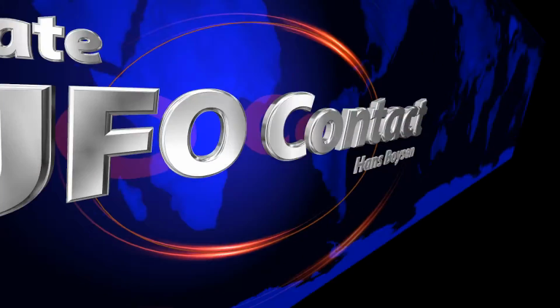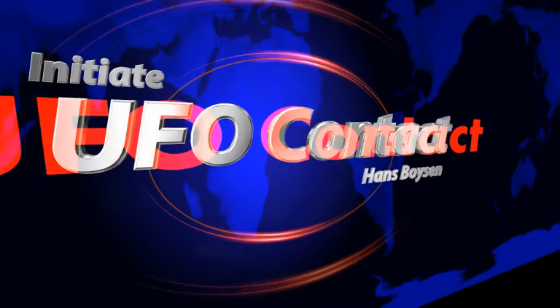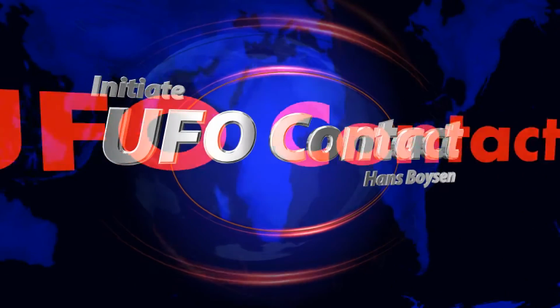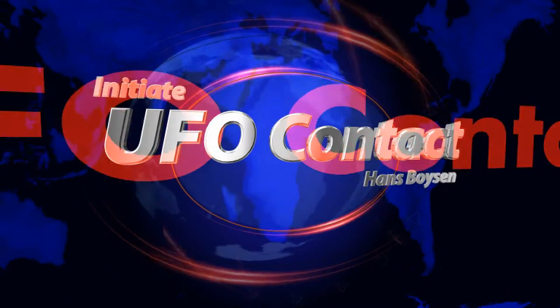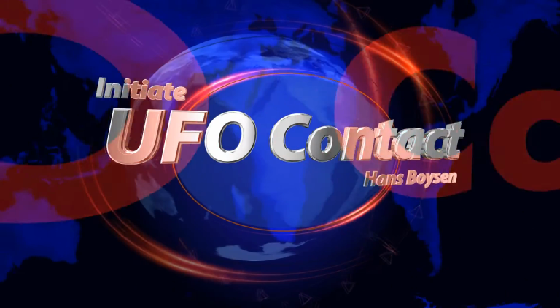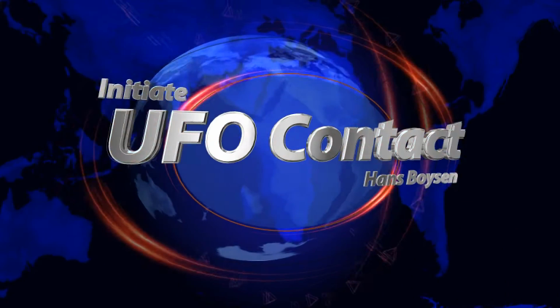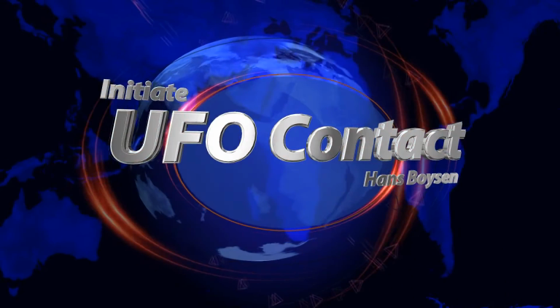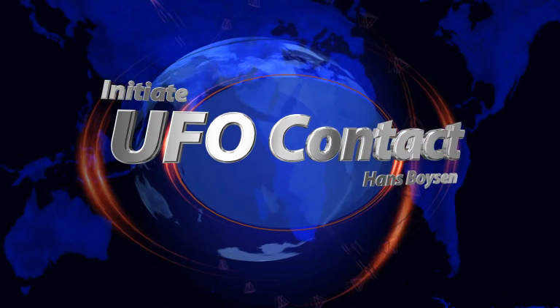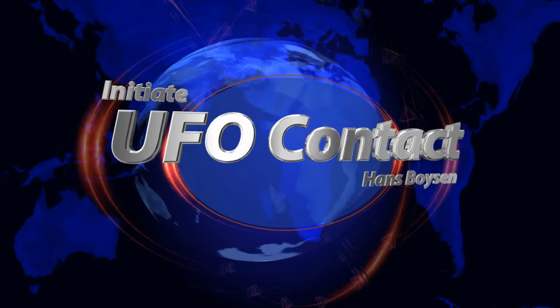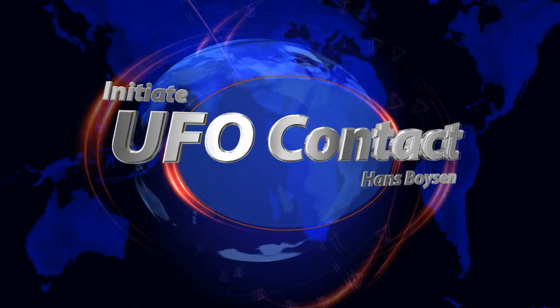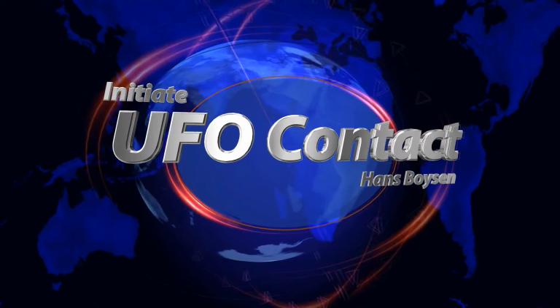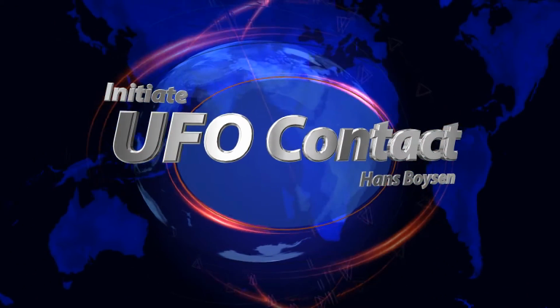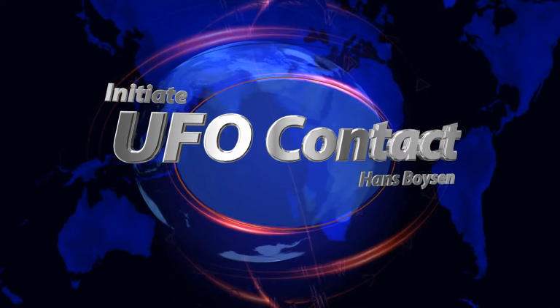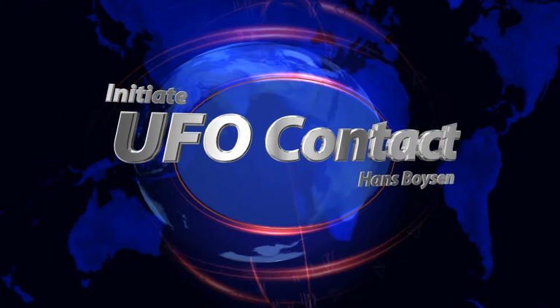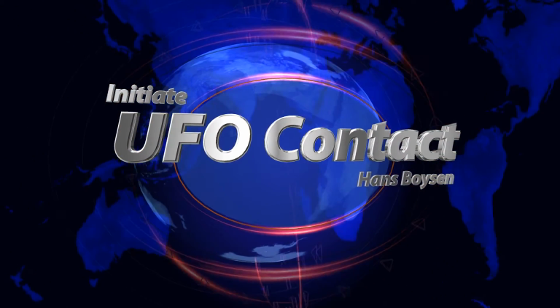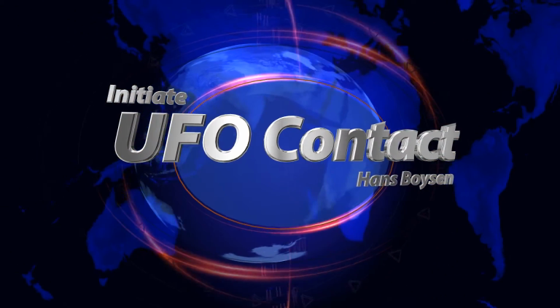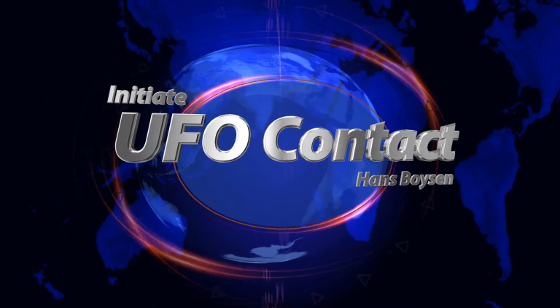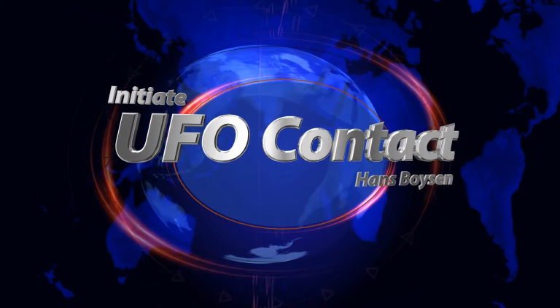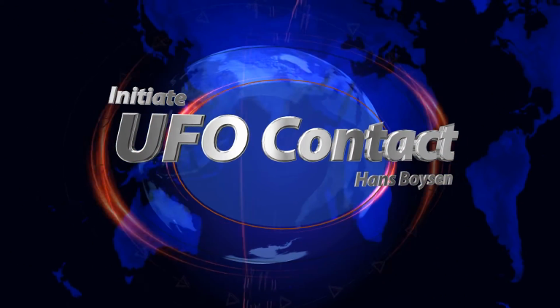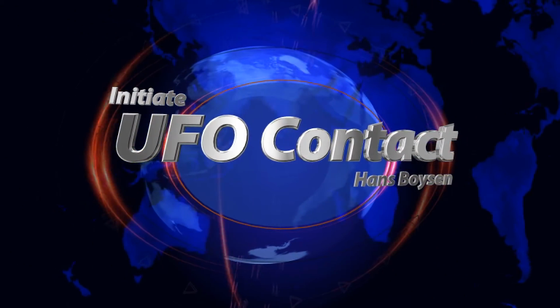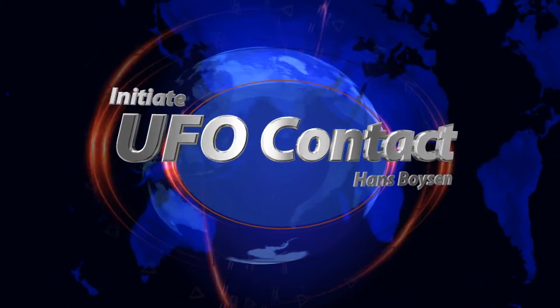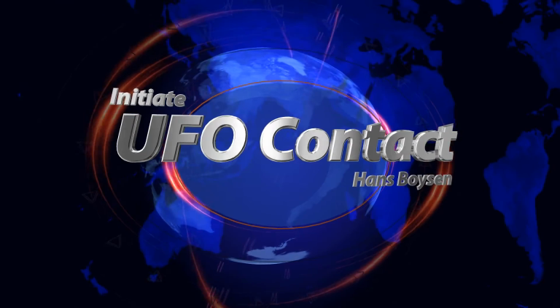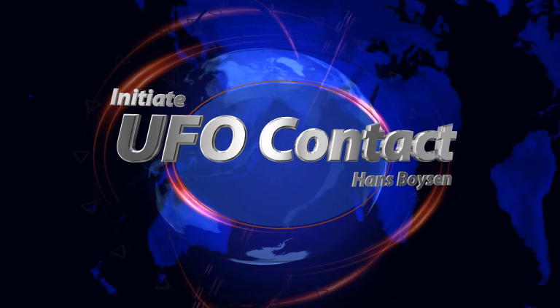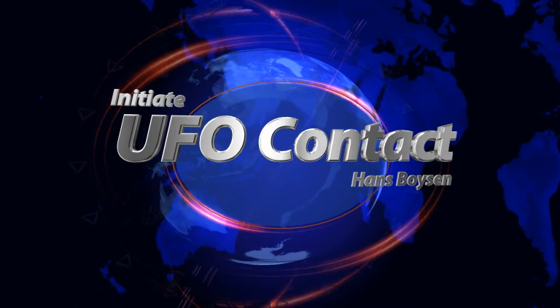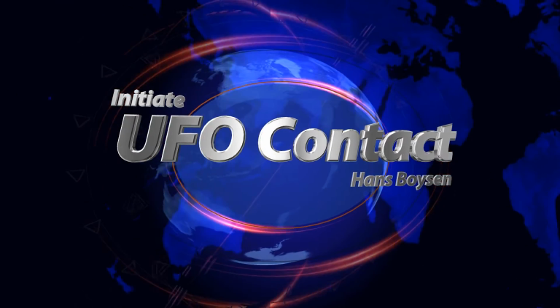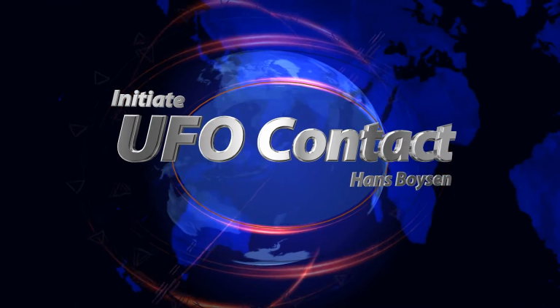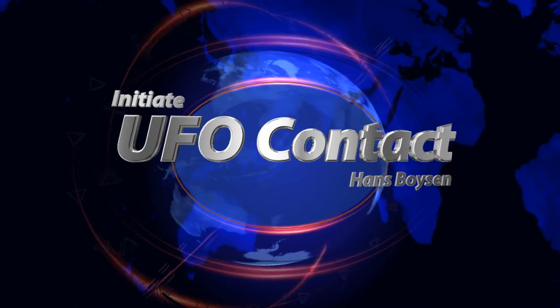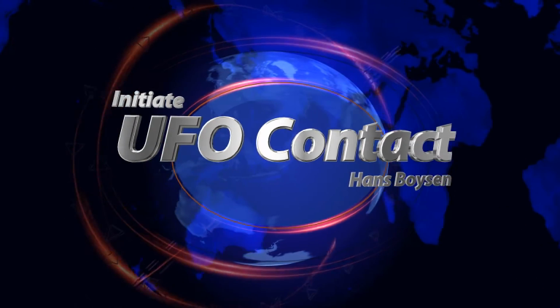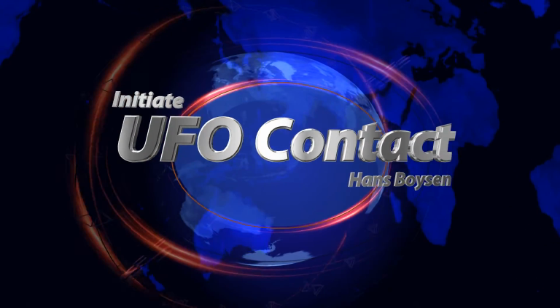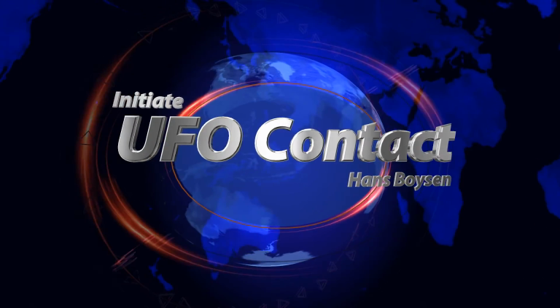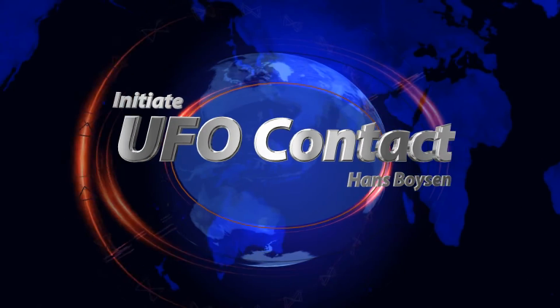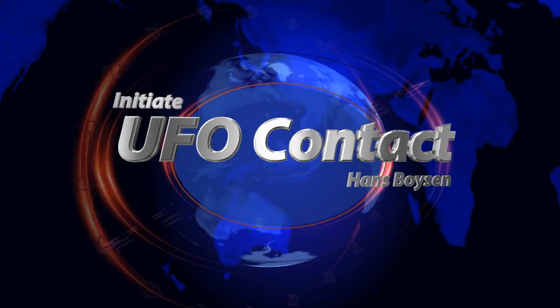Hi, this is Hans. I just wanted to show a few things that I captured in December 2016 here in Simi Valley, California.